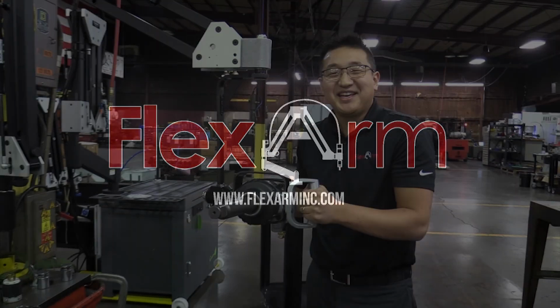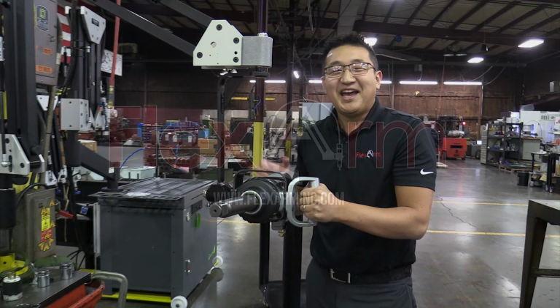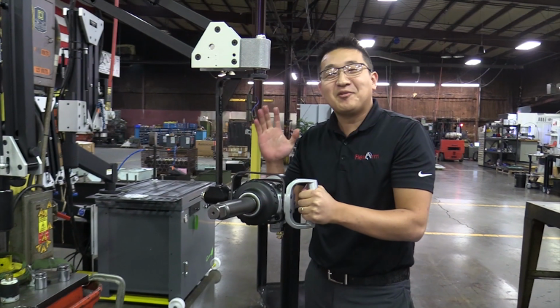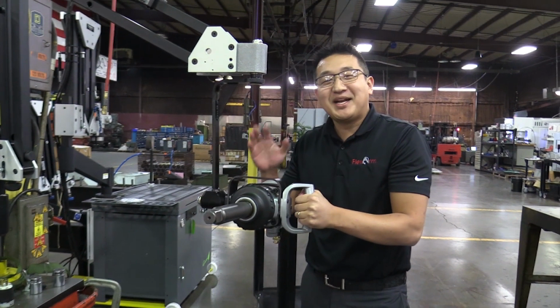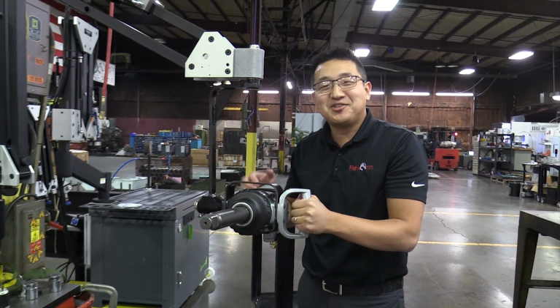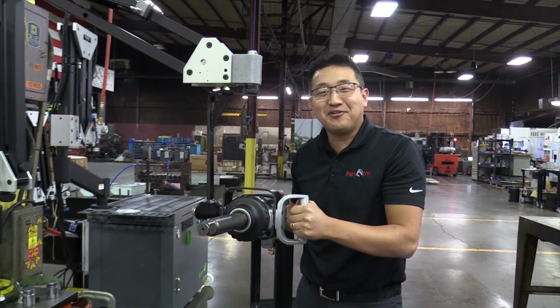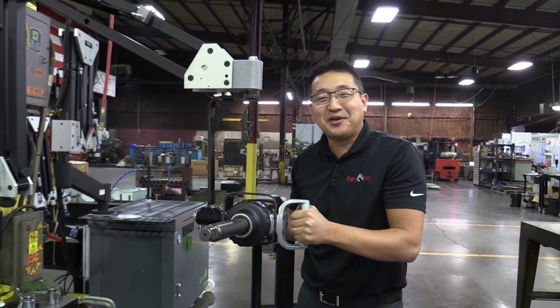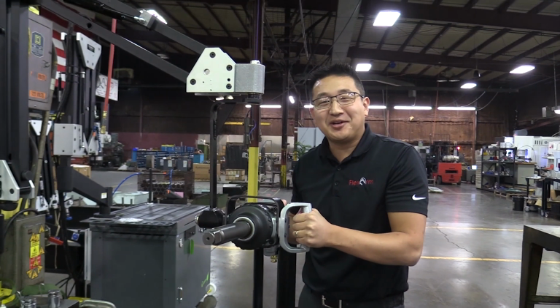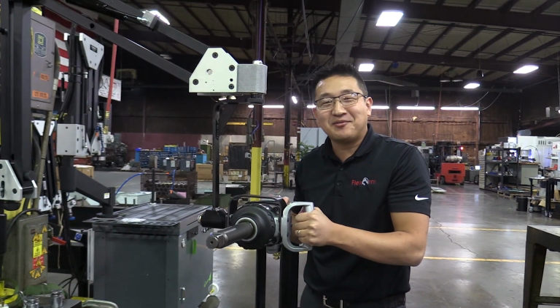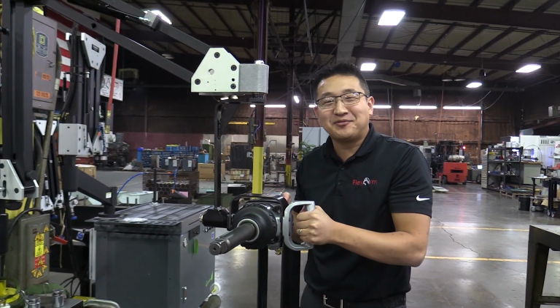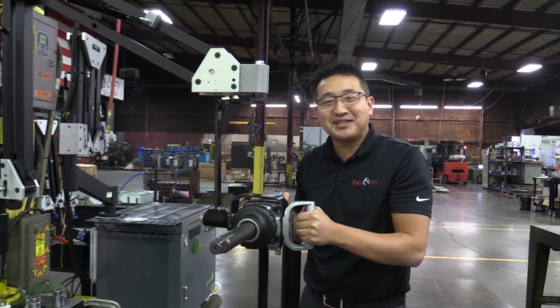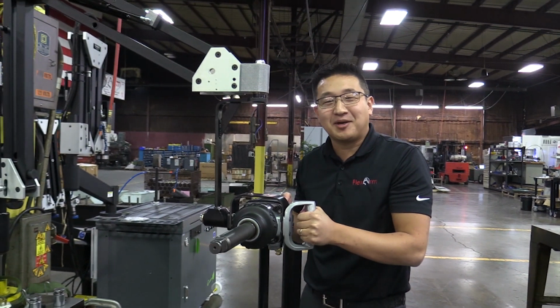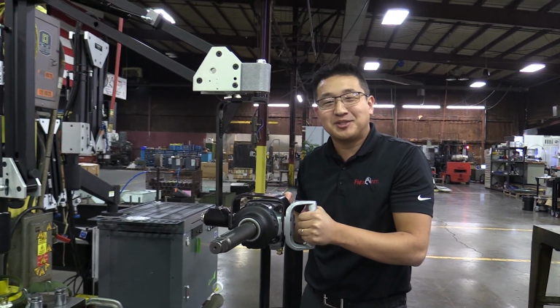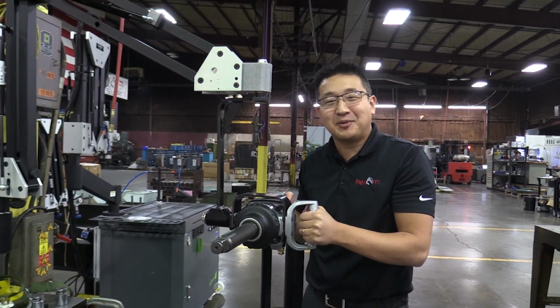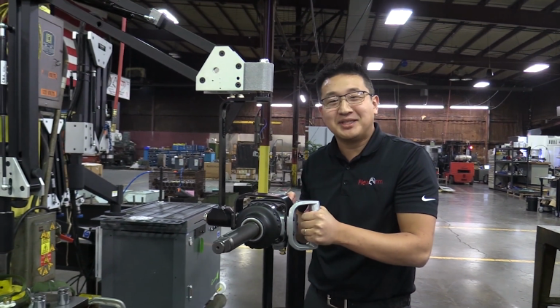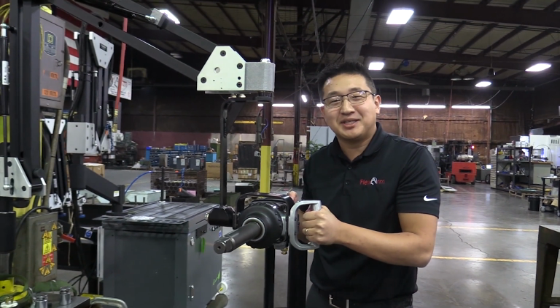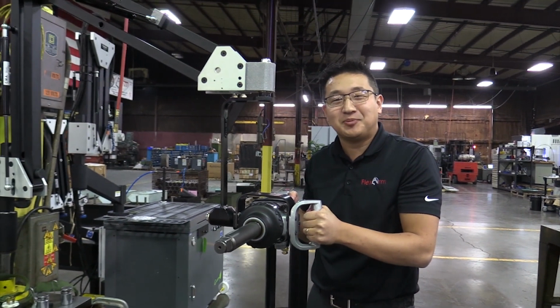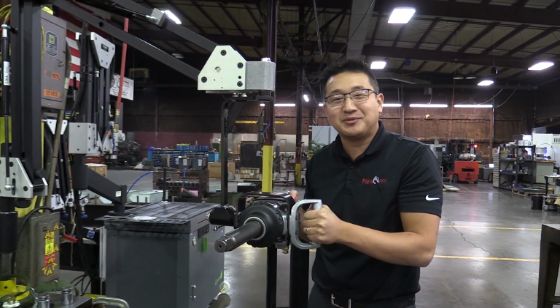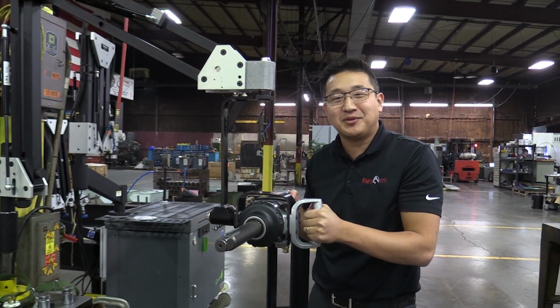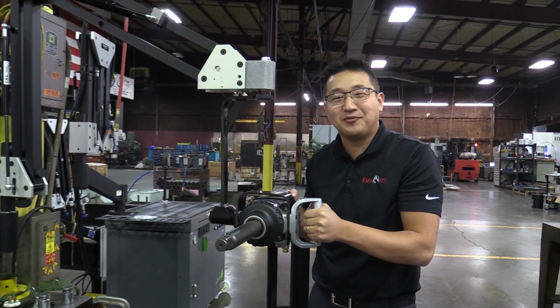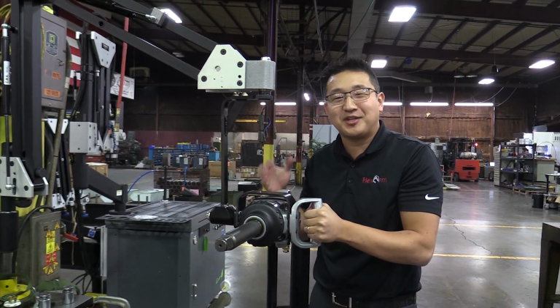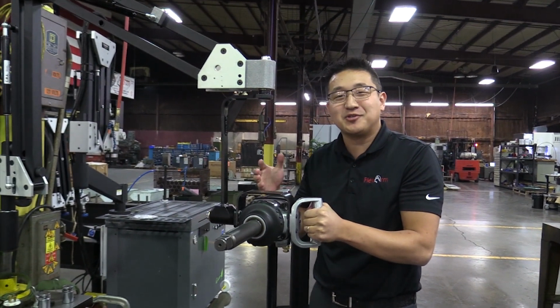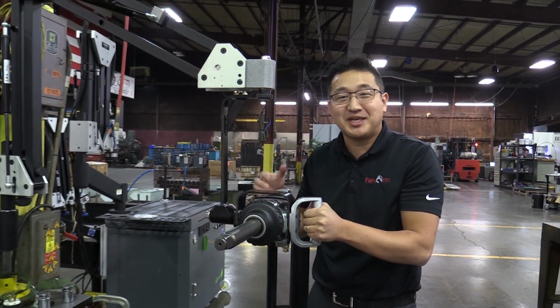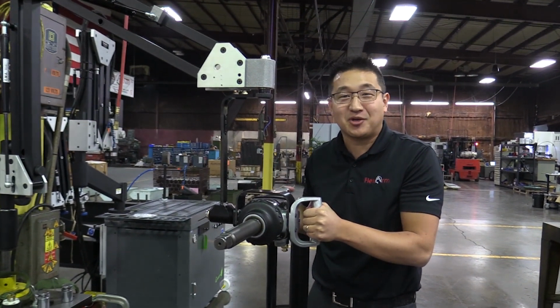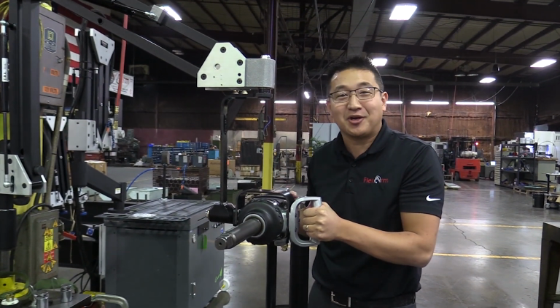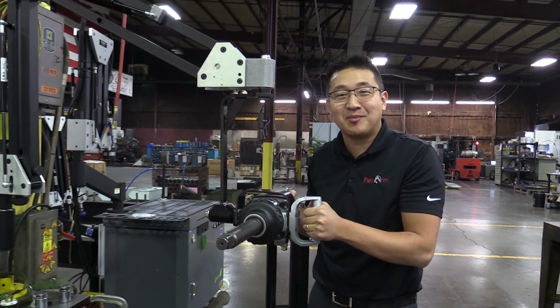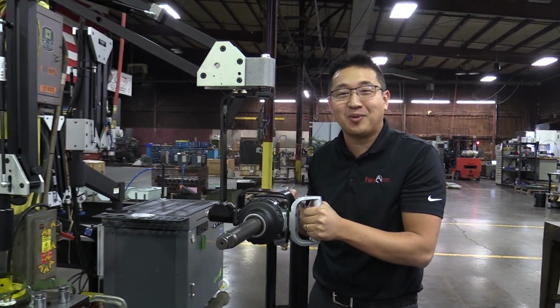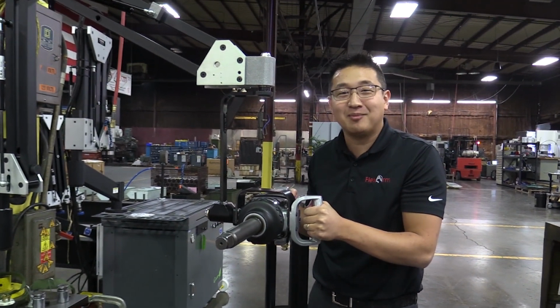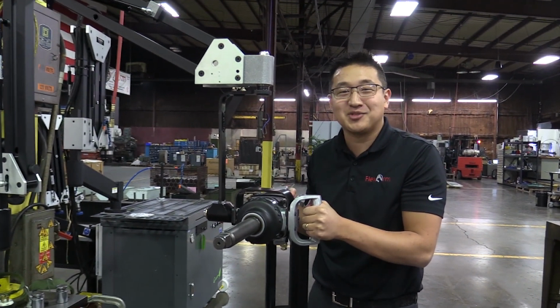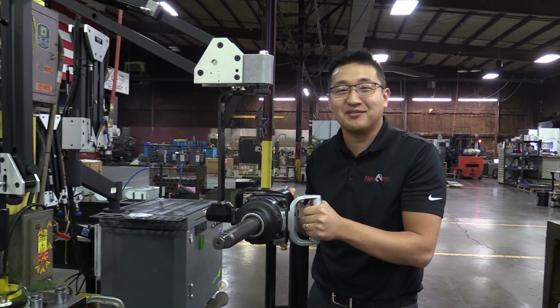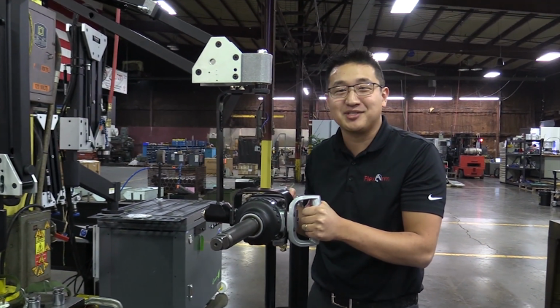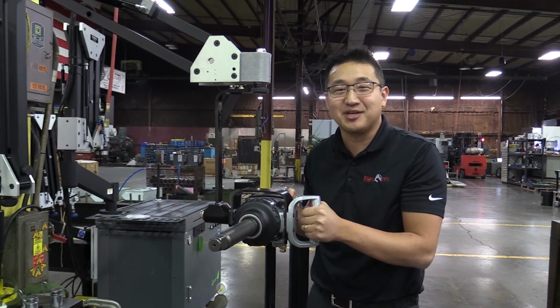Hey everybody, it's Jeffrey here again with FlexArms. Just wanted to touch base with you for this week's ergonomic problem-solving series.